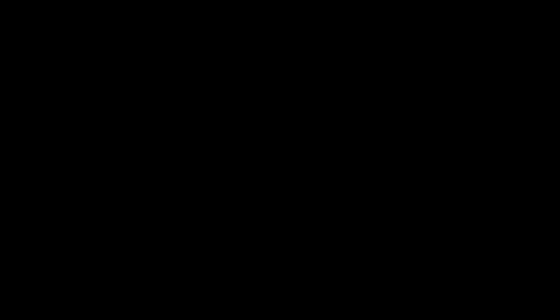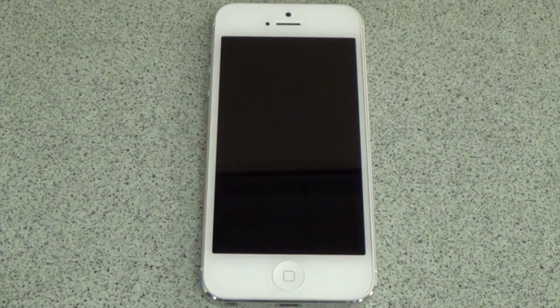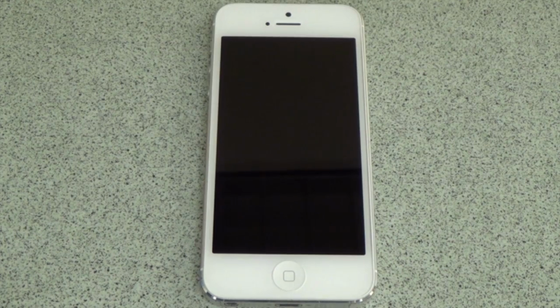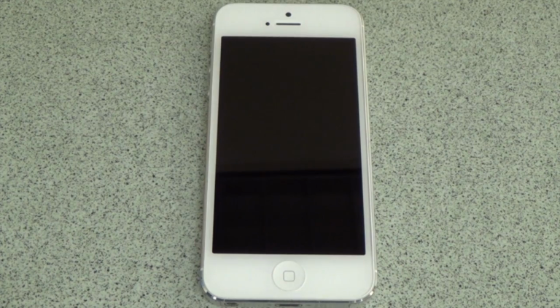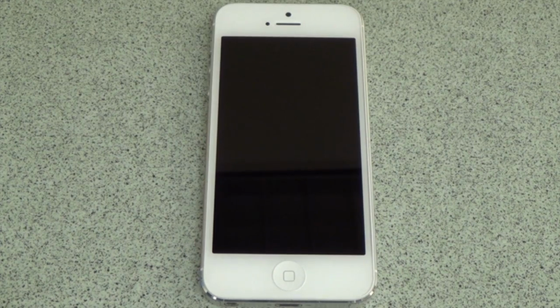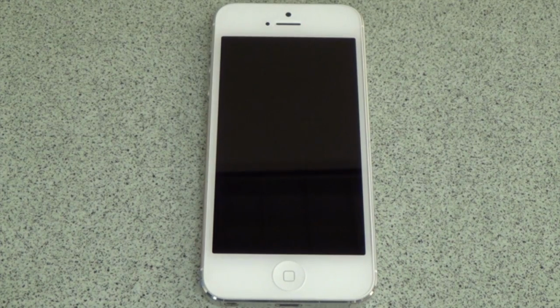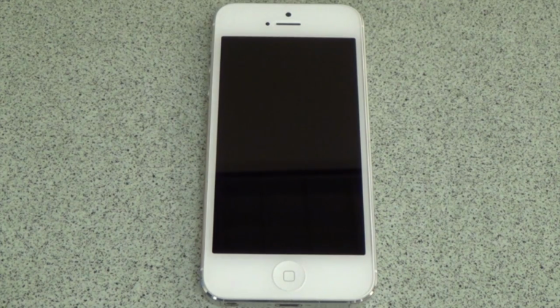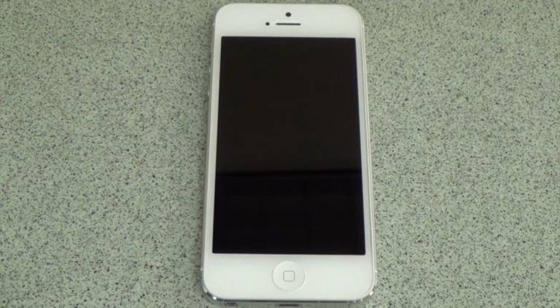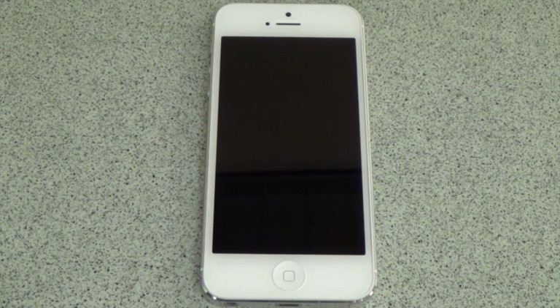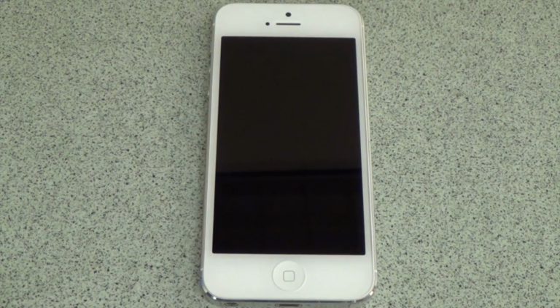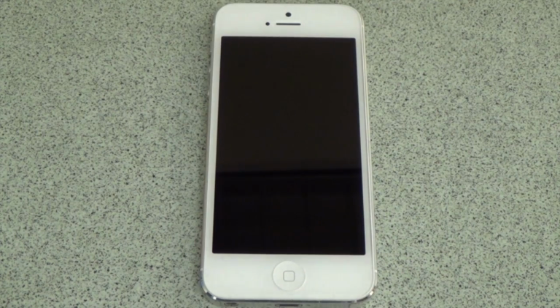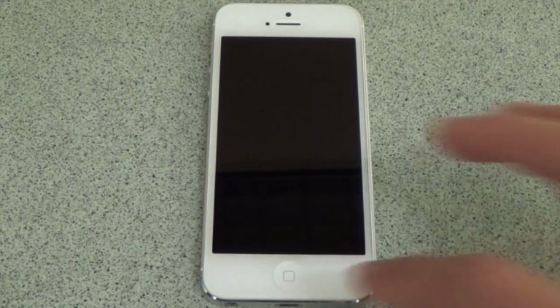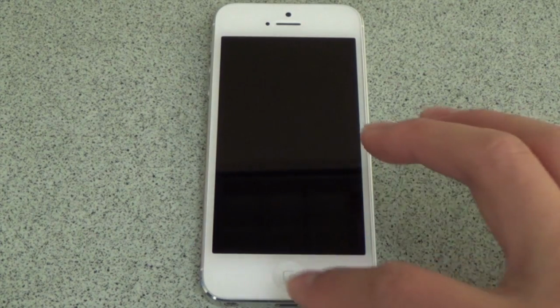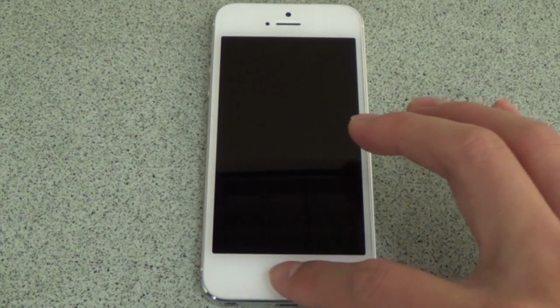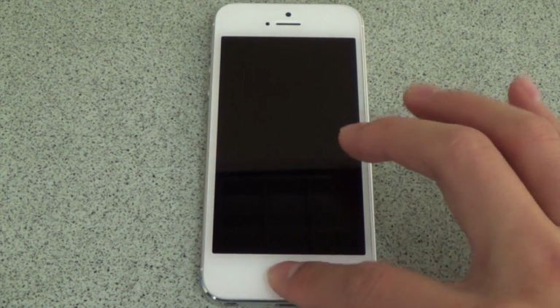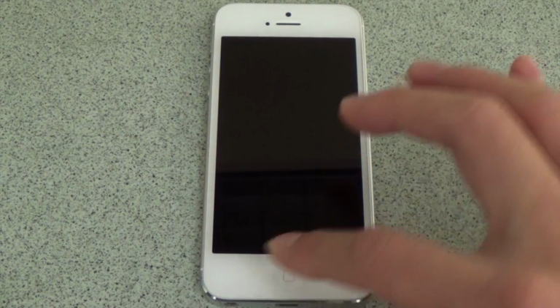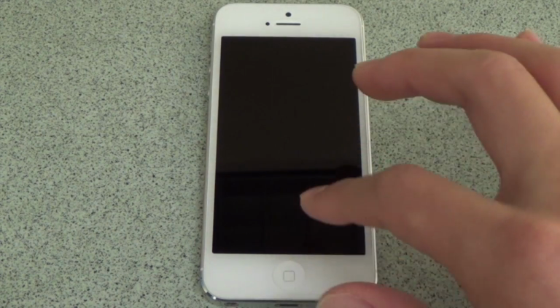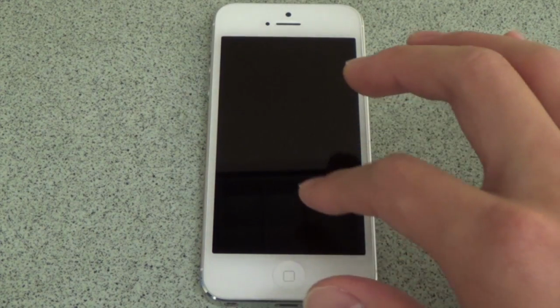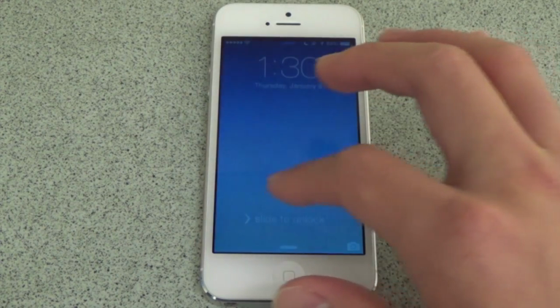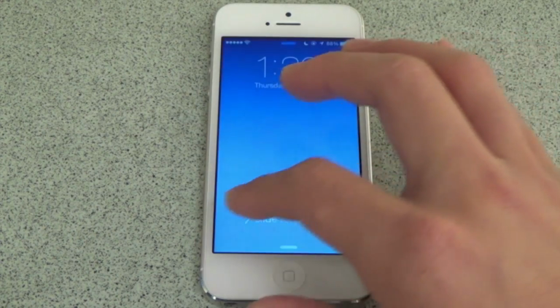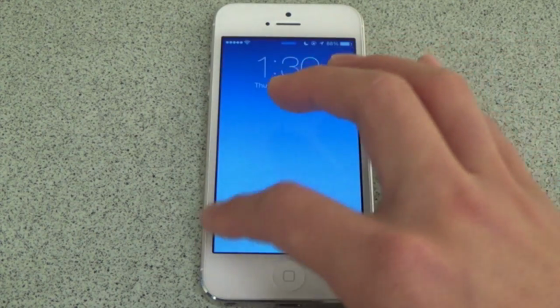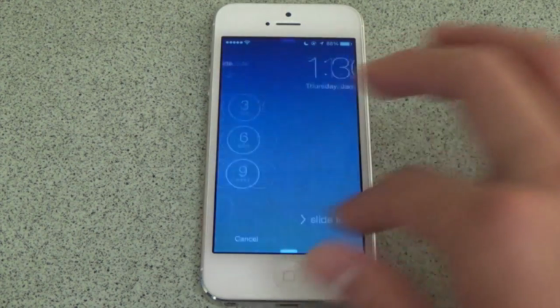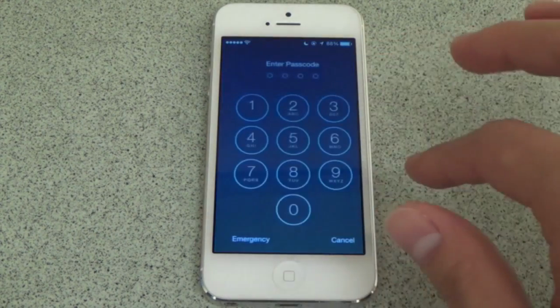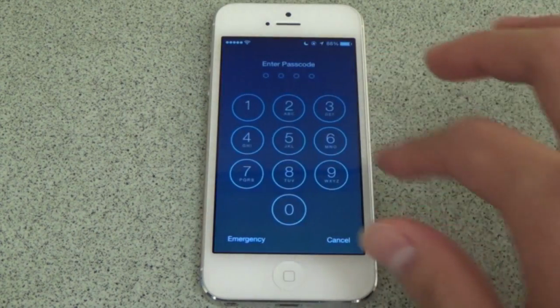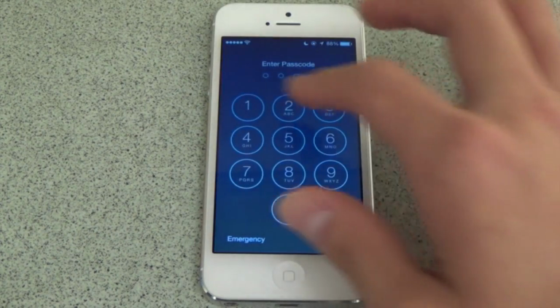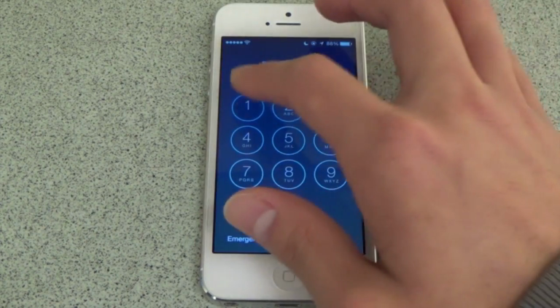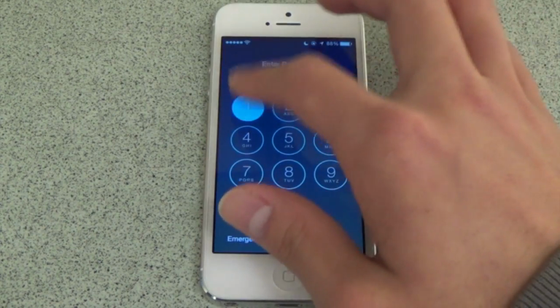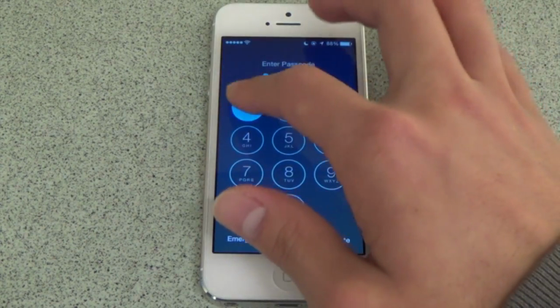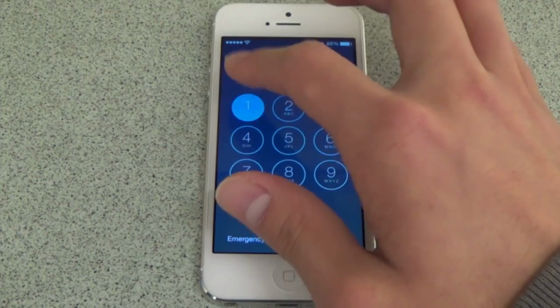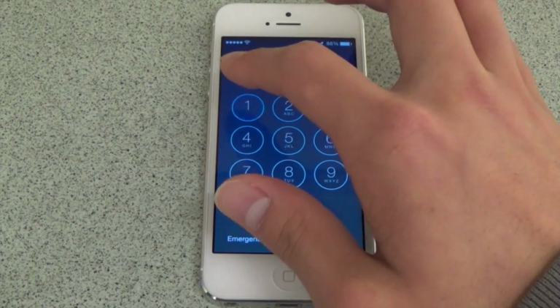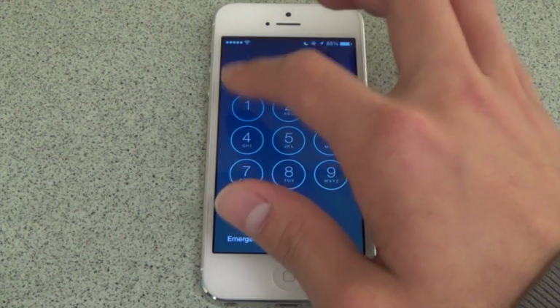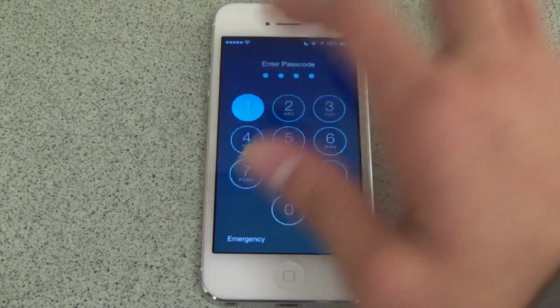Hi, this is Justin with iOS Central. In this video I am going to show you how to fake touch ID on an iPhone 5 by using a Cydia jailbreak tweak.